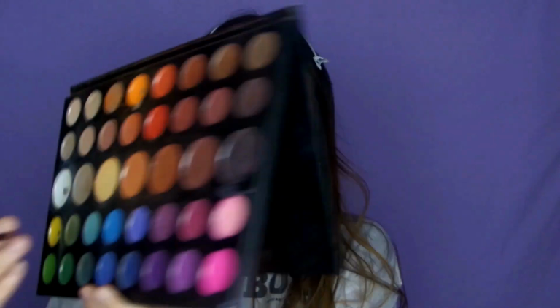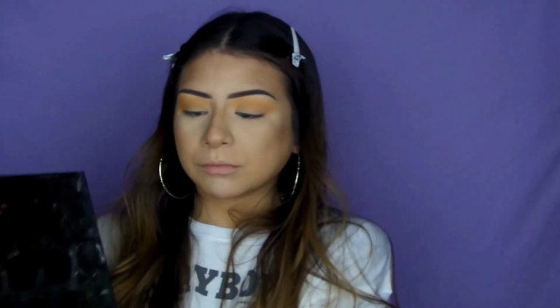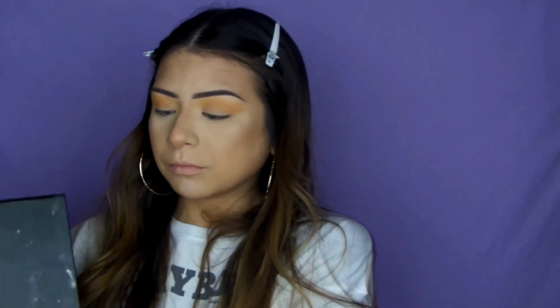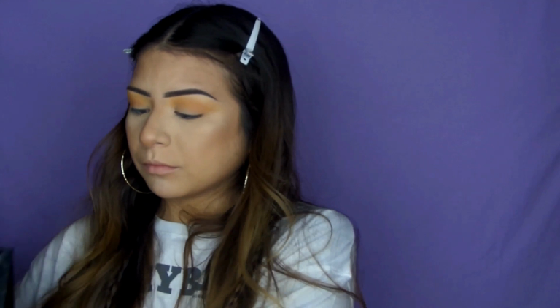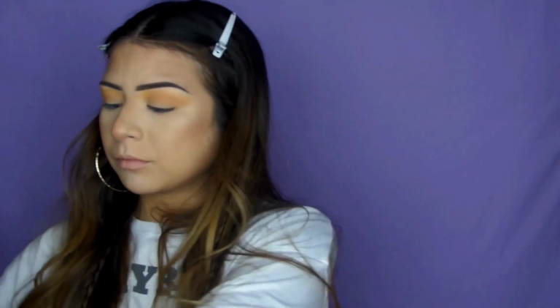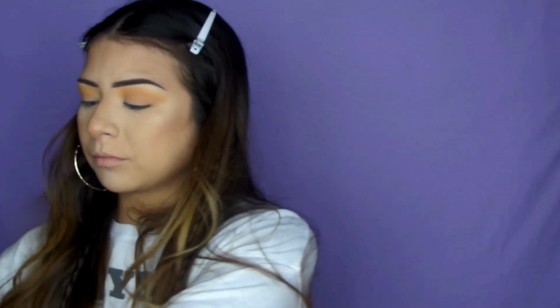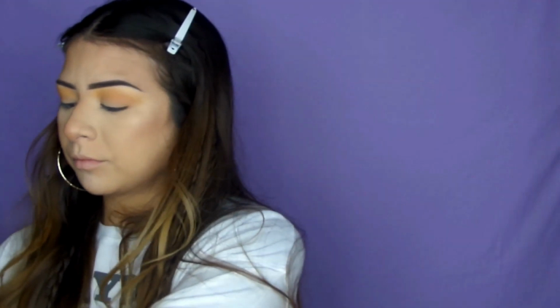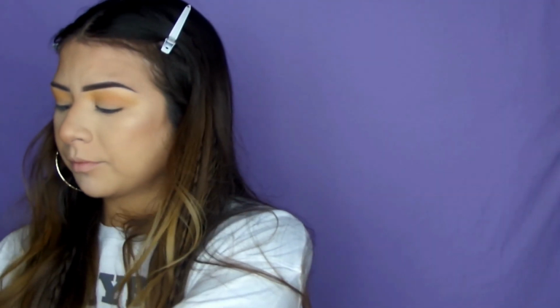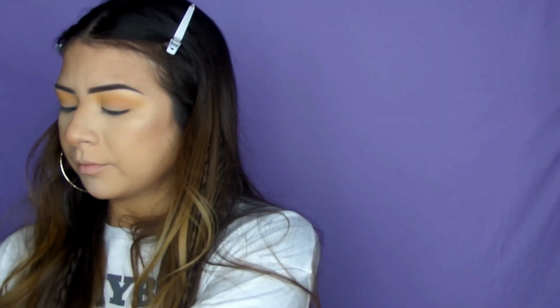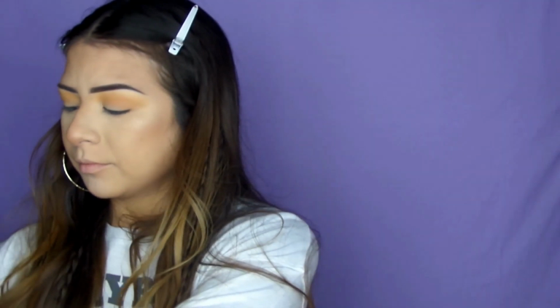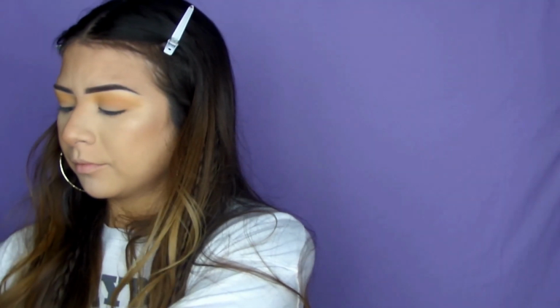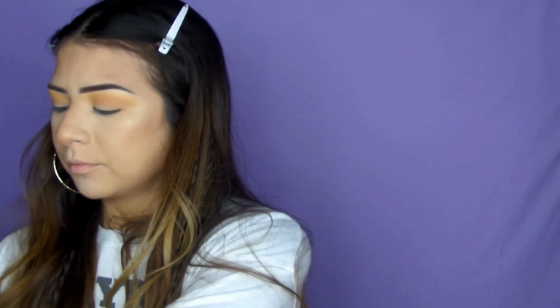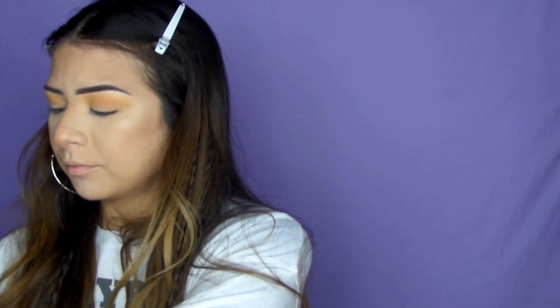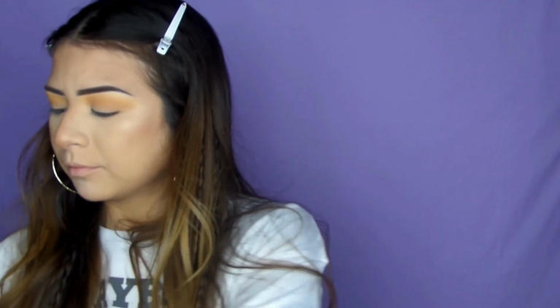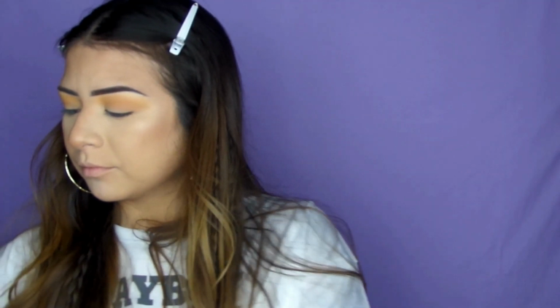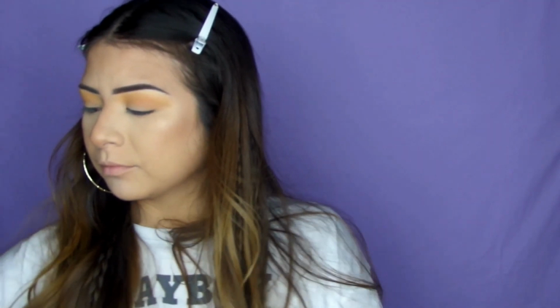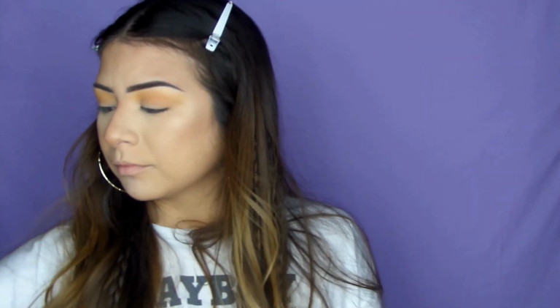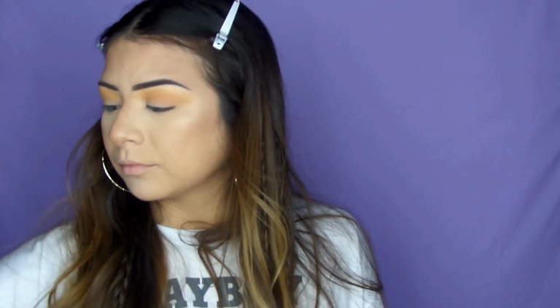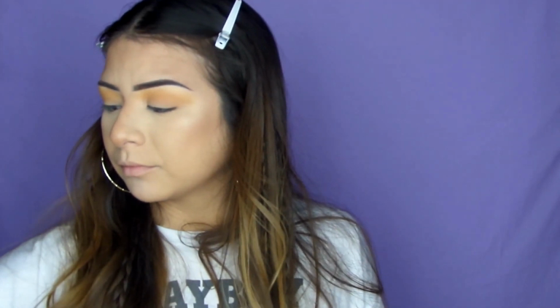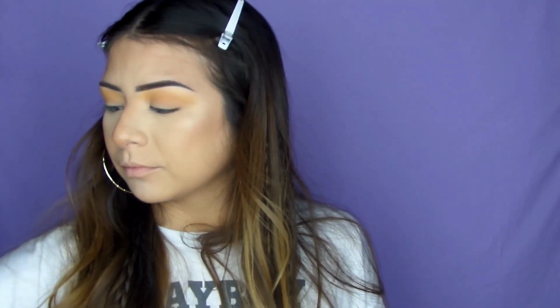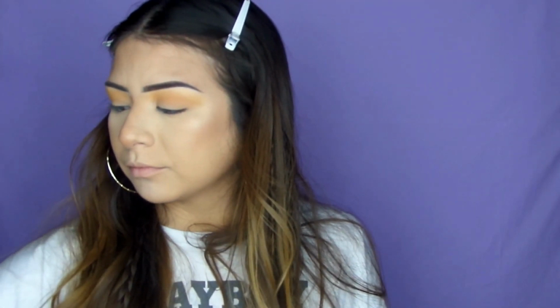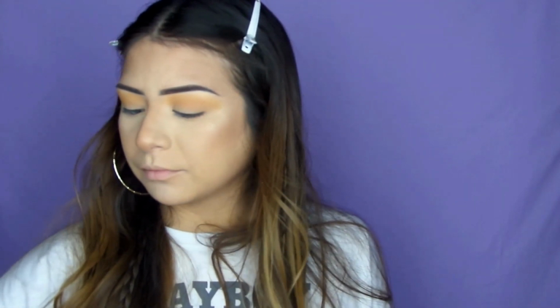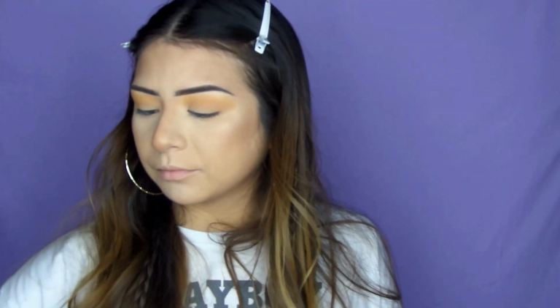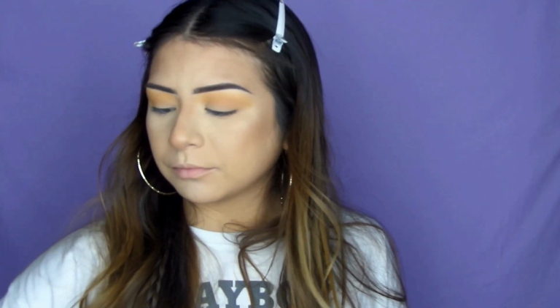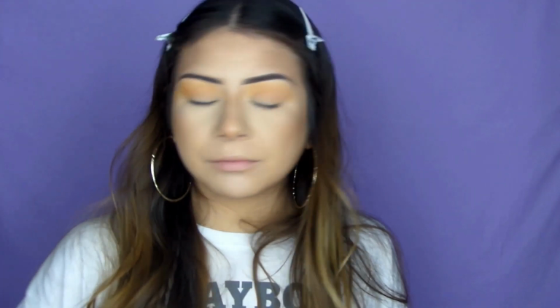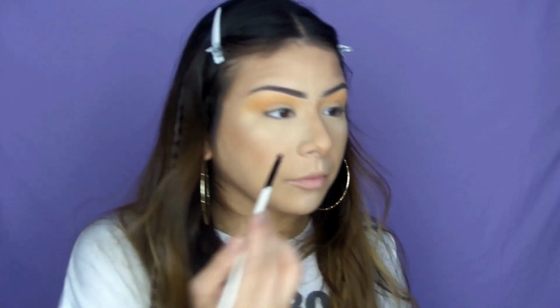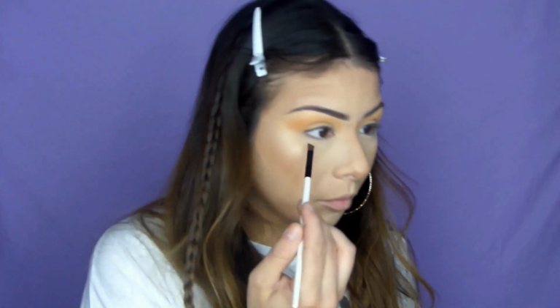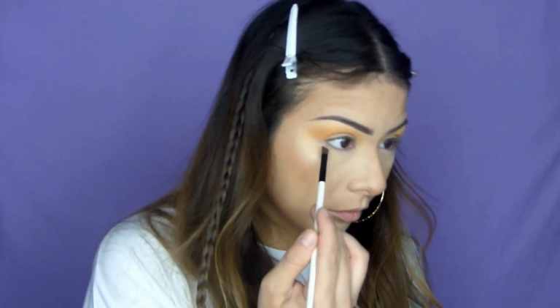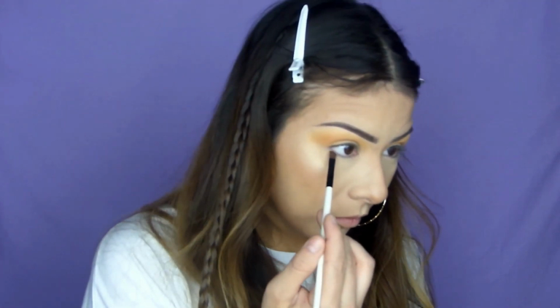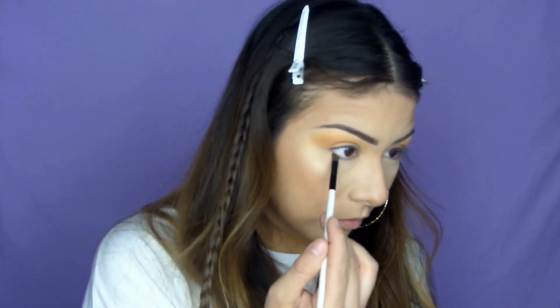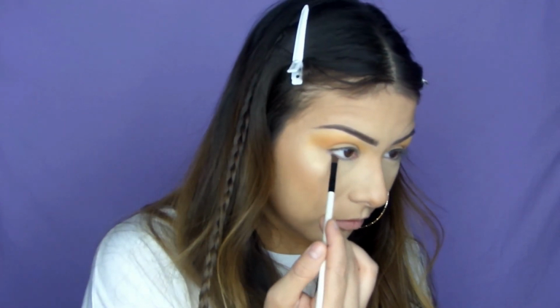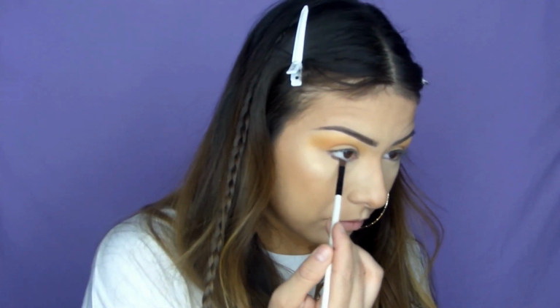And now for my under eye, I'm going to go into the darker brown shades and run that under my eye, and then blend over with the same shades I used on top.